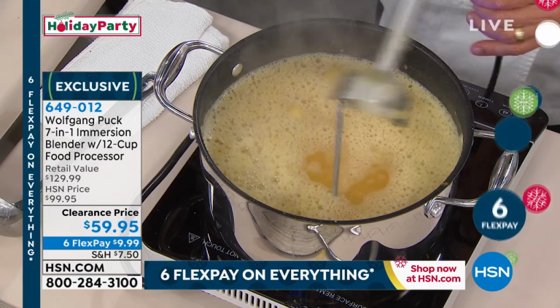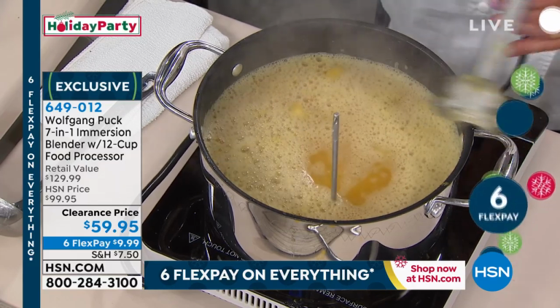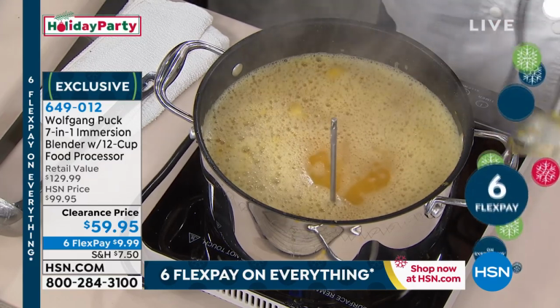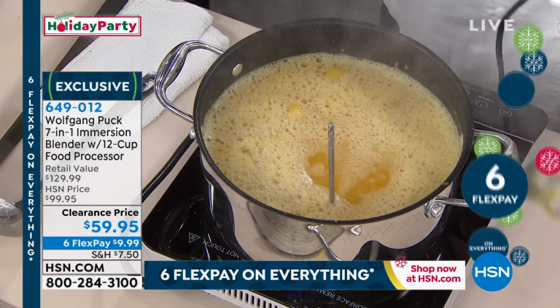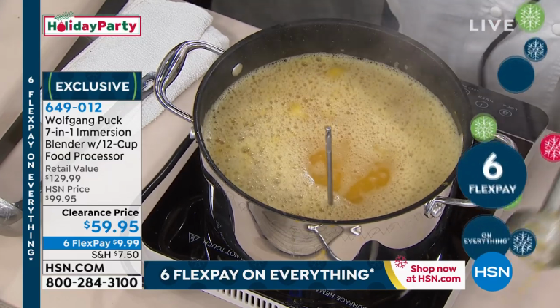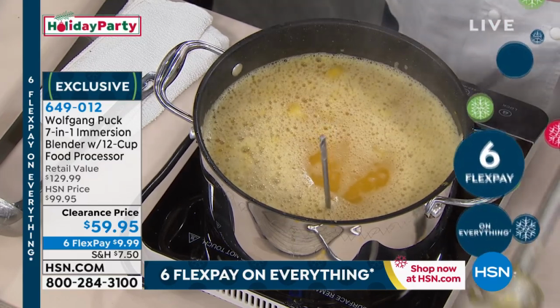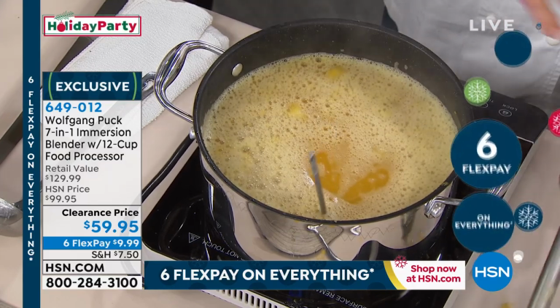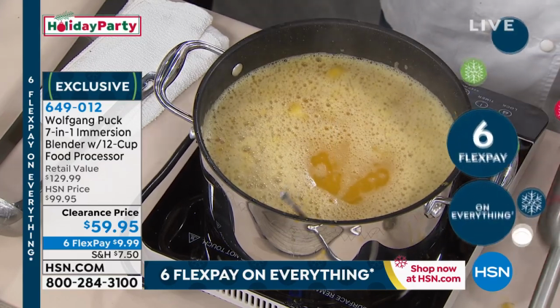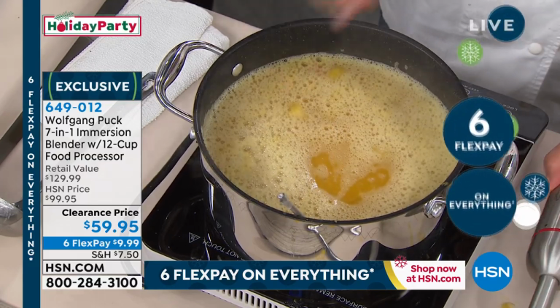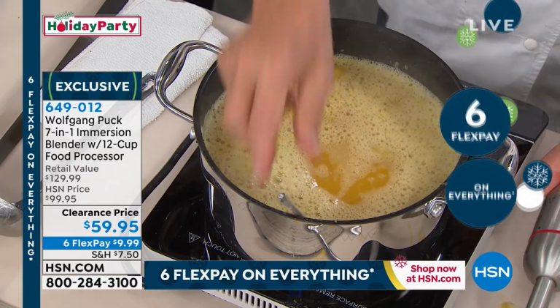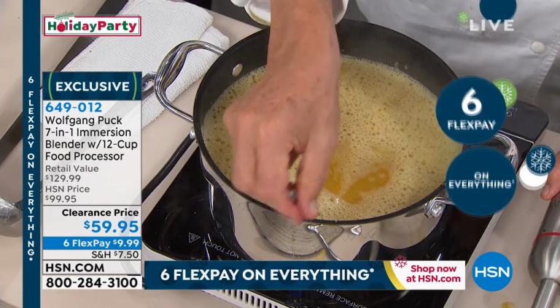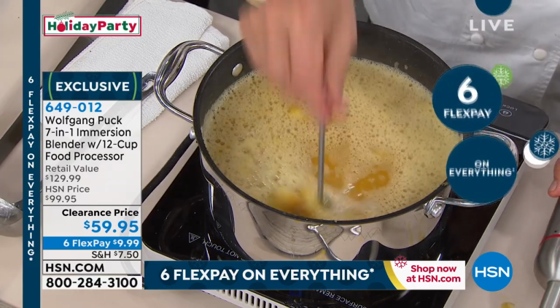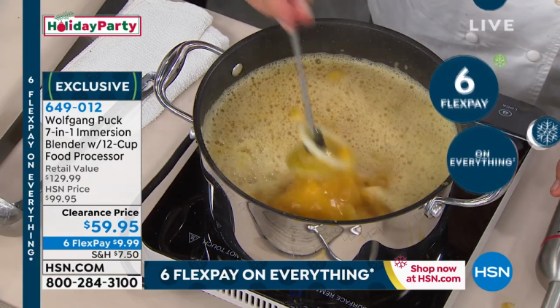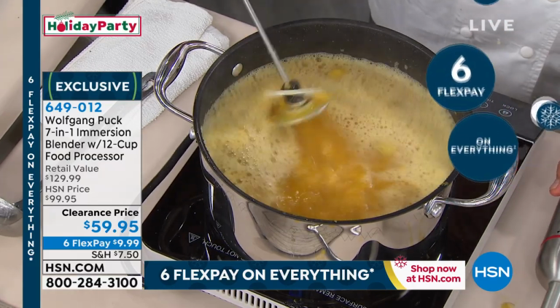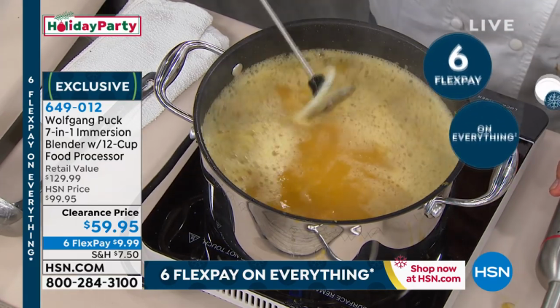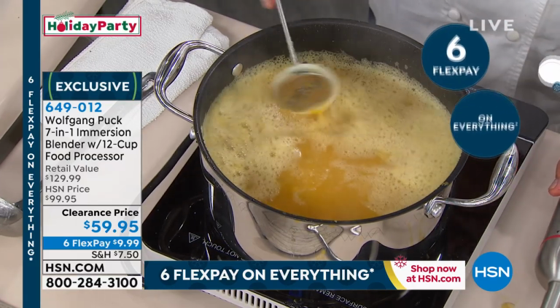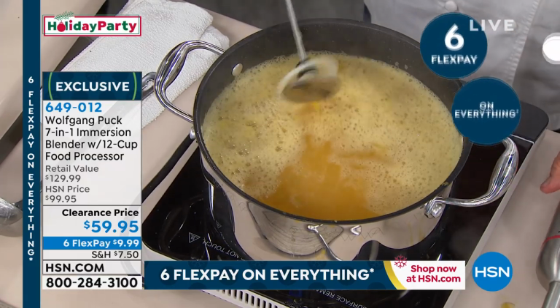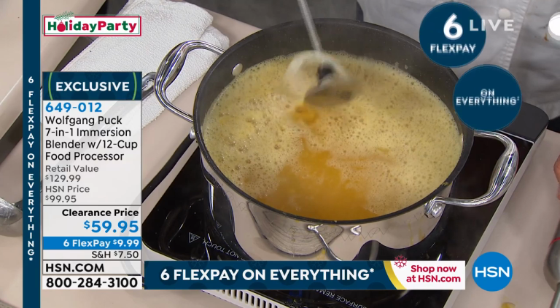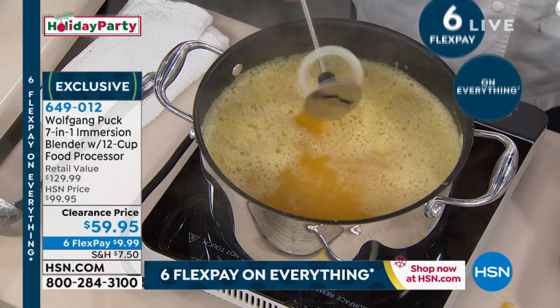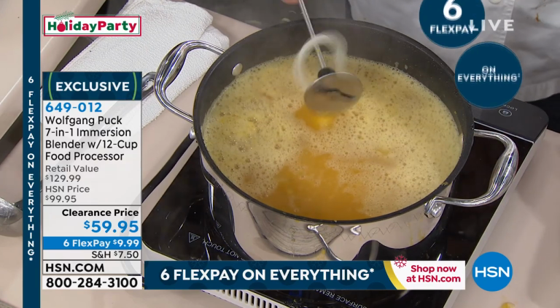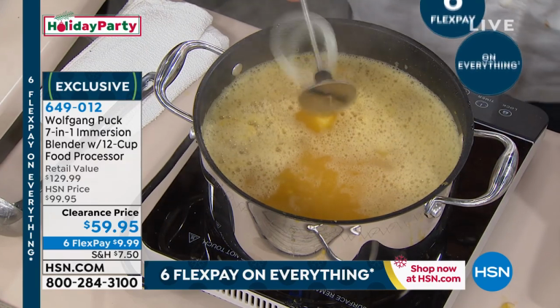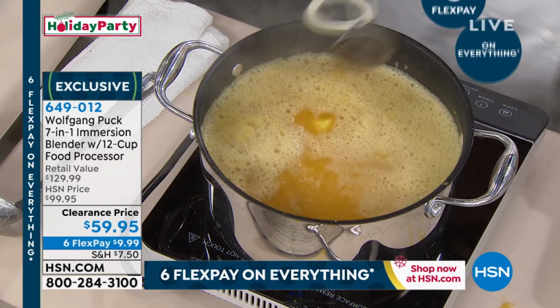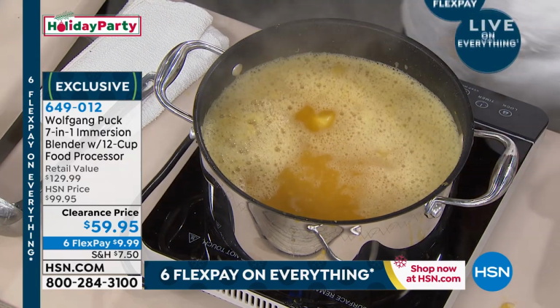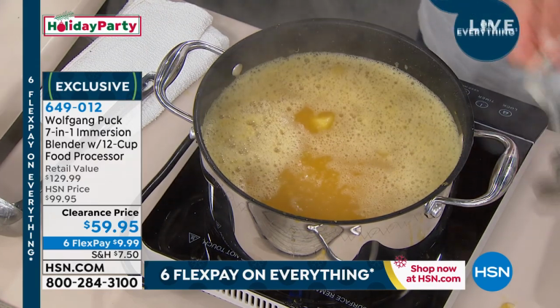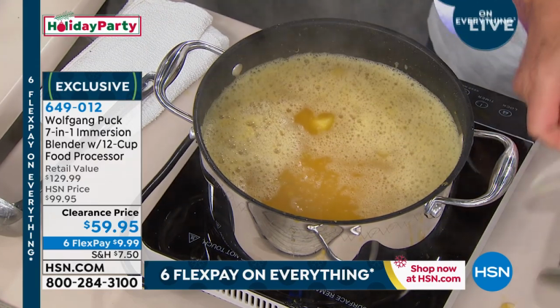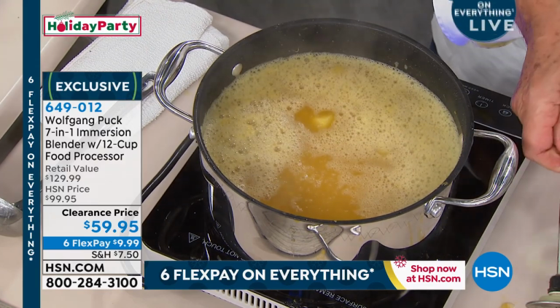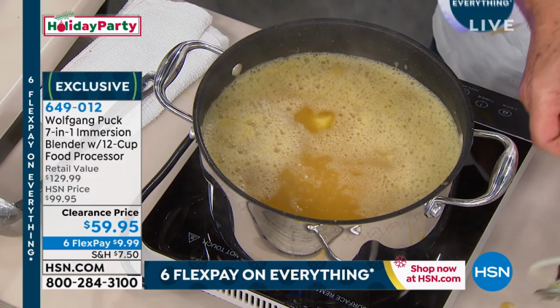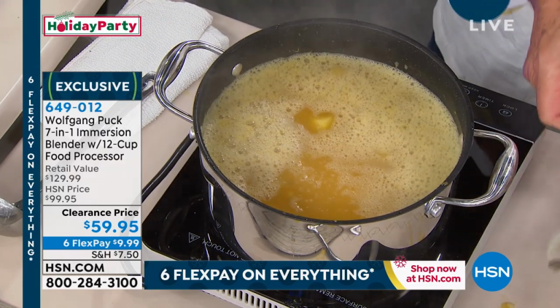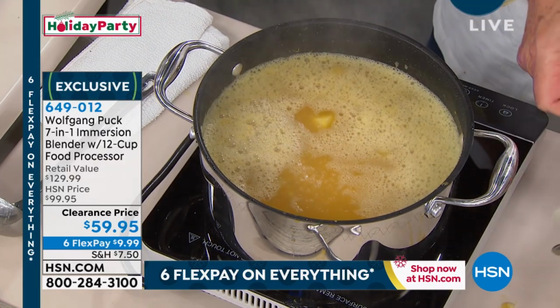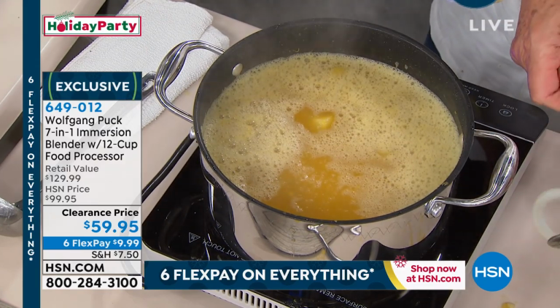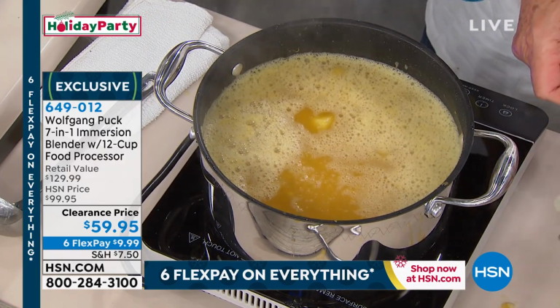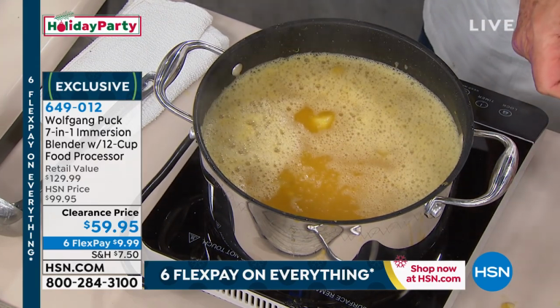That's your immersion blender piece. We put it outside — I didn't put it in totally.